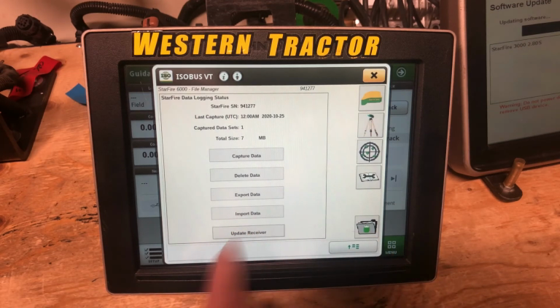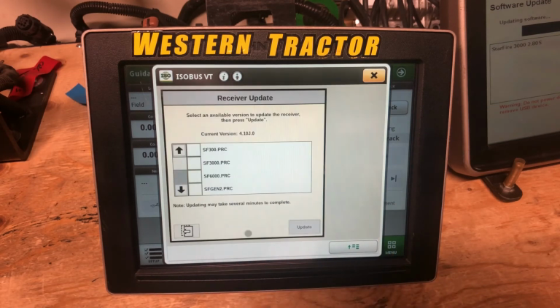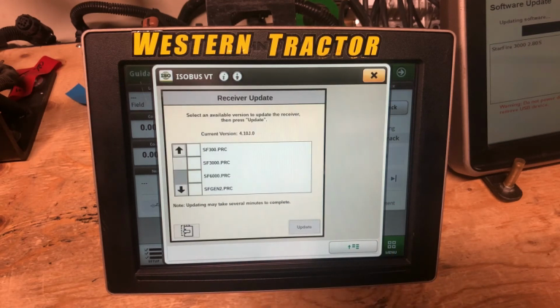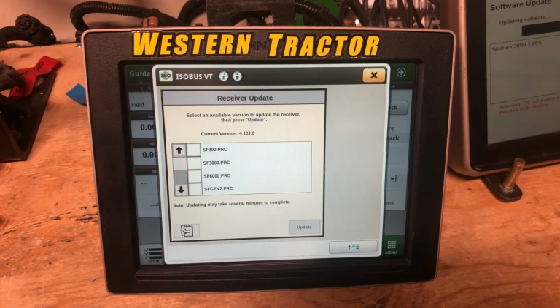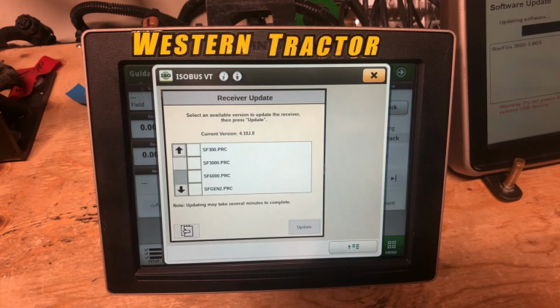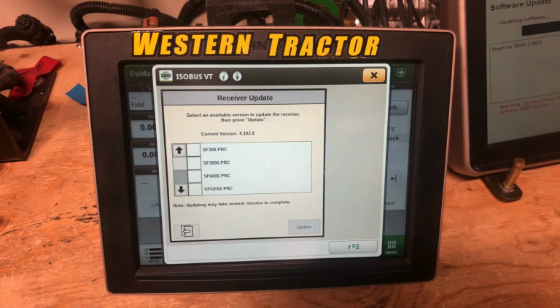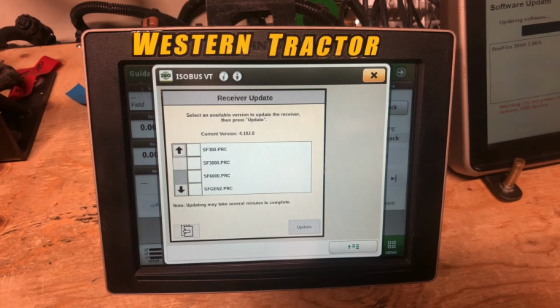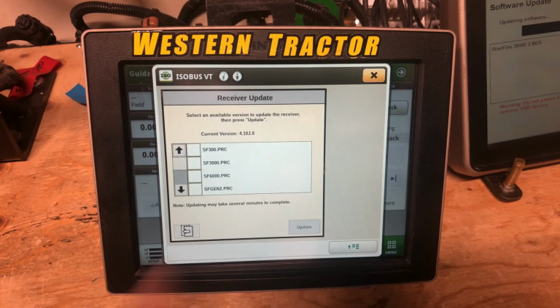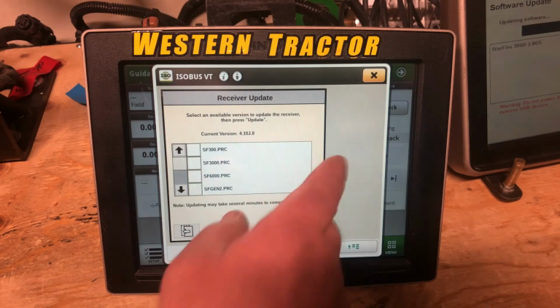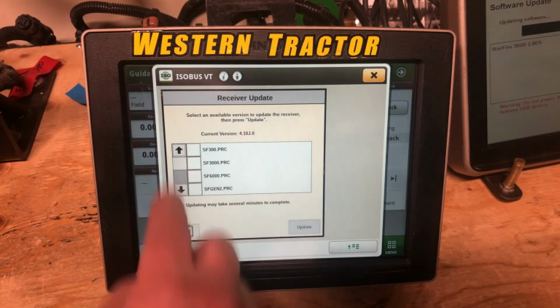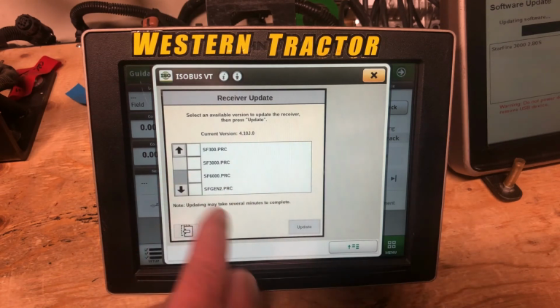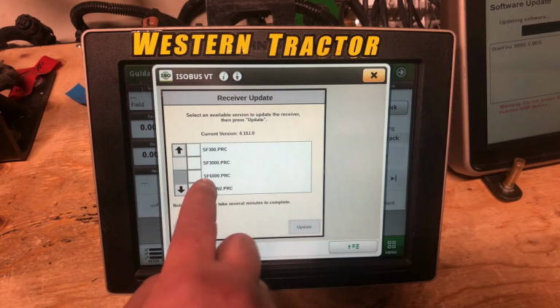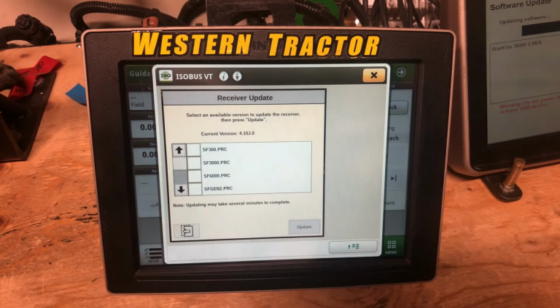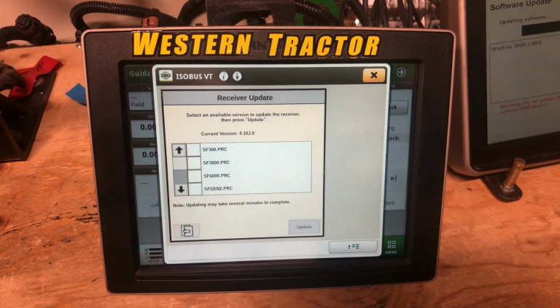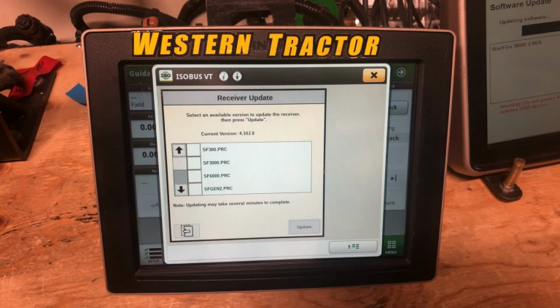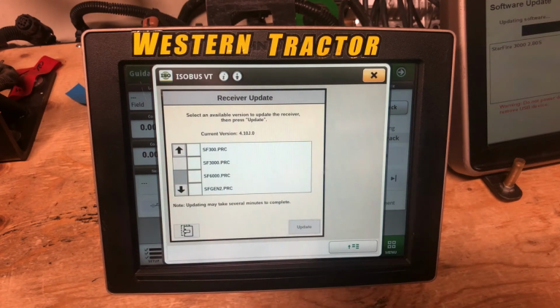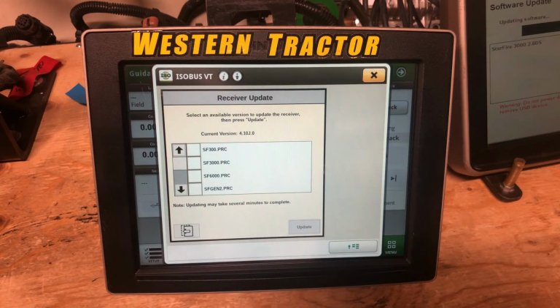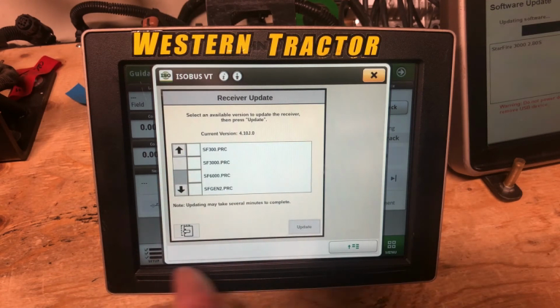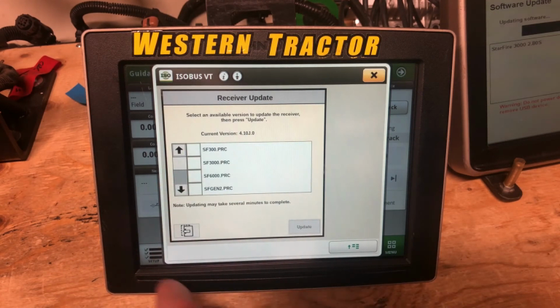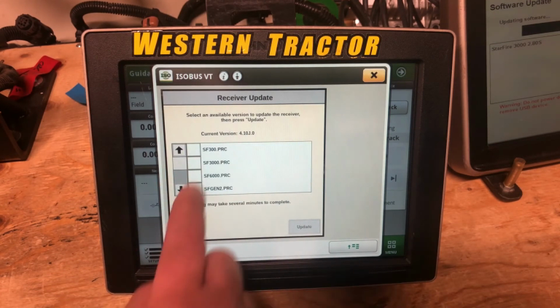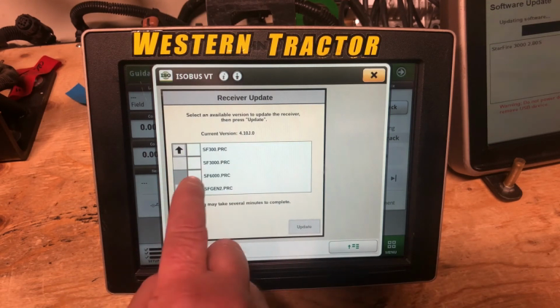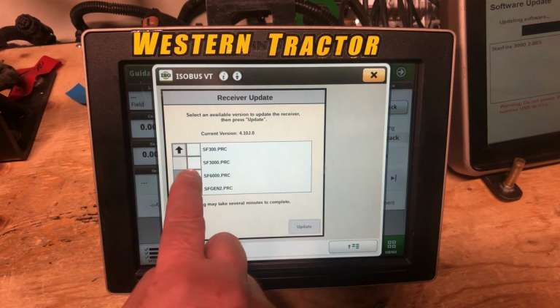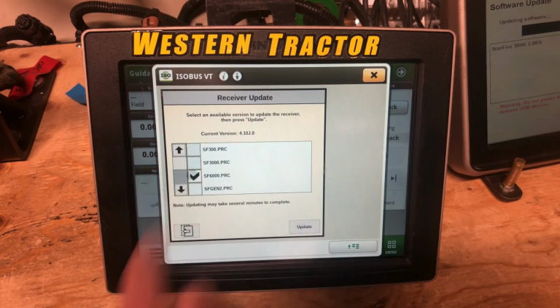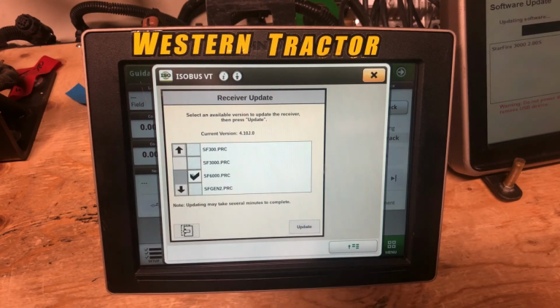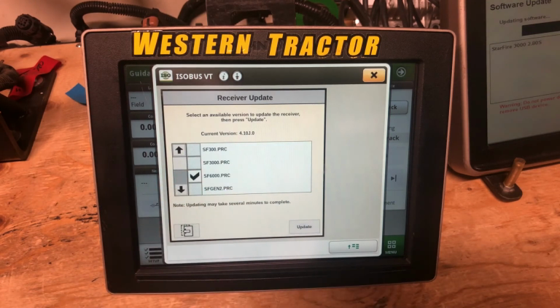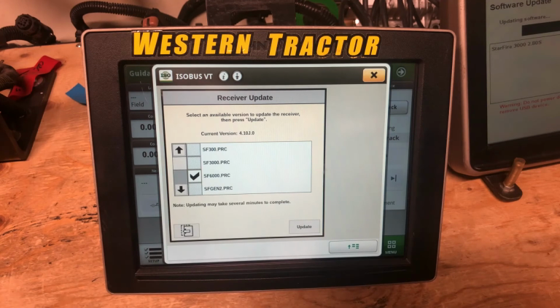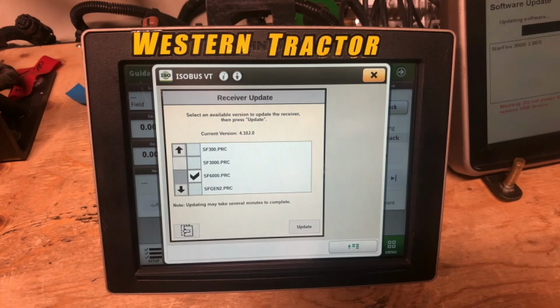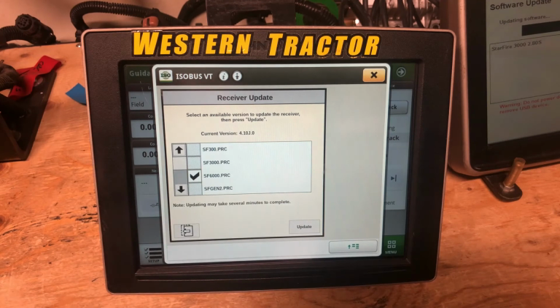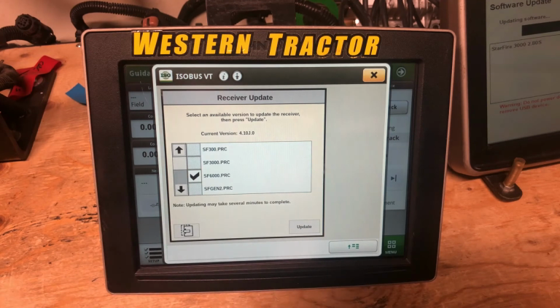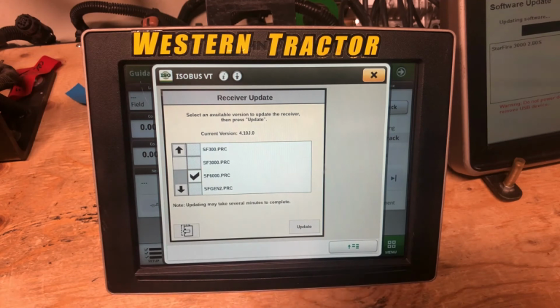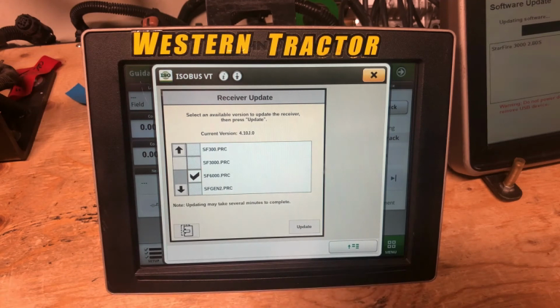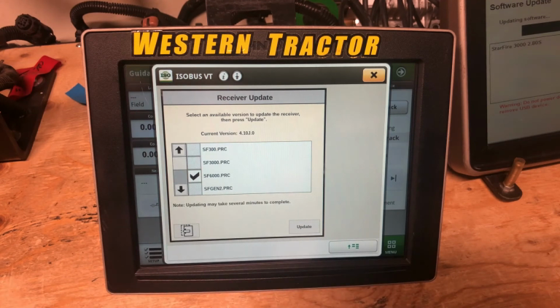Go ahead and hit update receiver. Find the SF6000 receiver over here, put a checkmark beside it, and hit update.